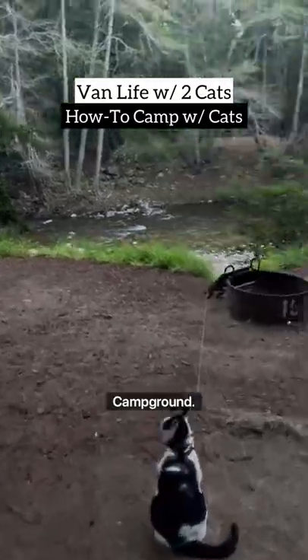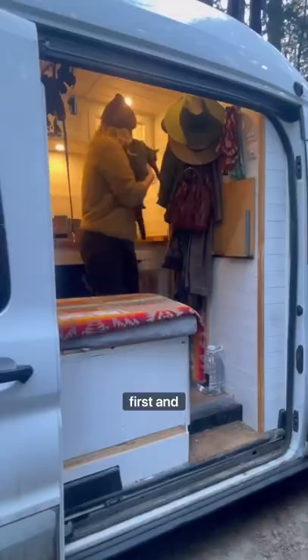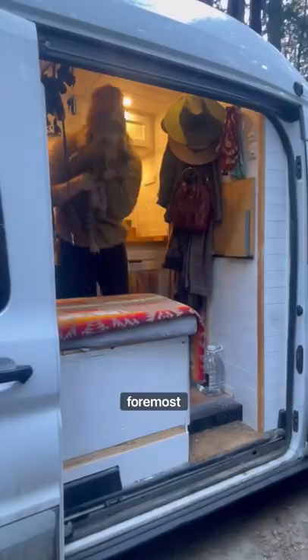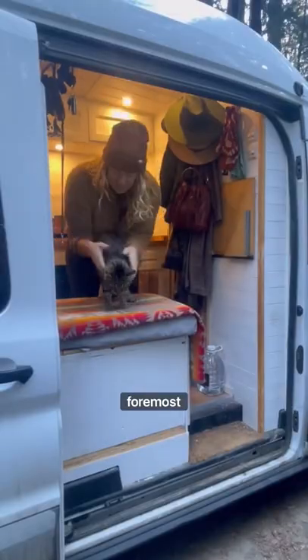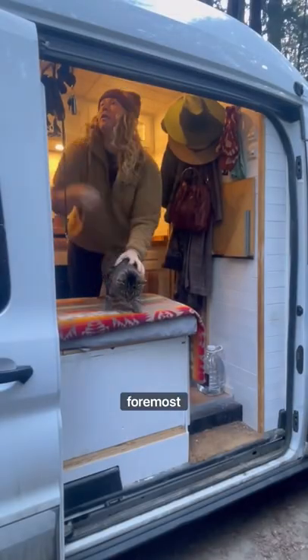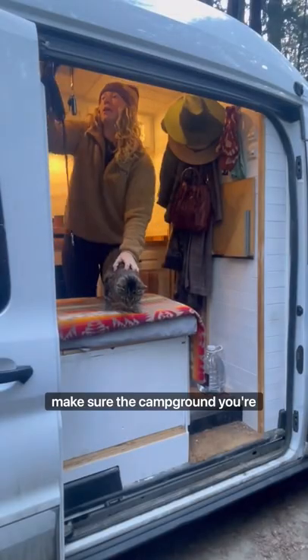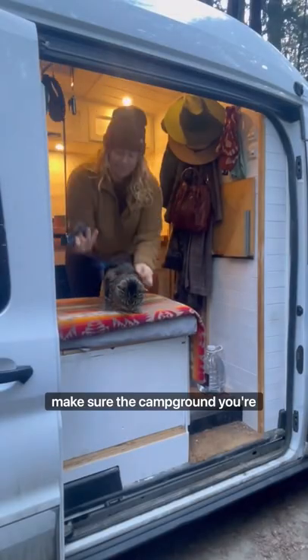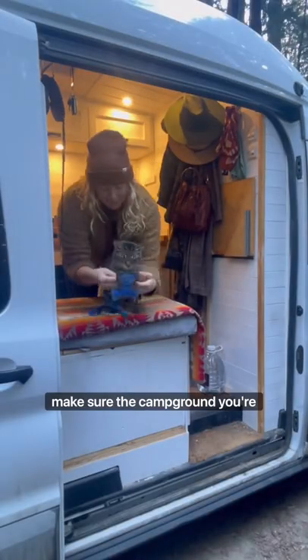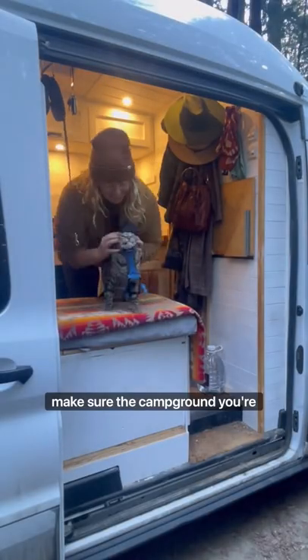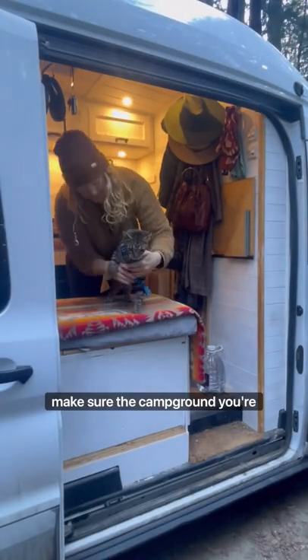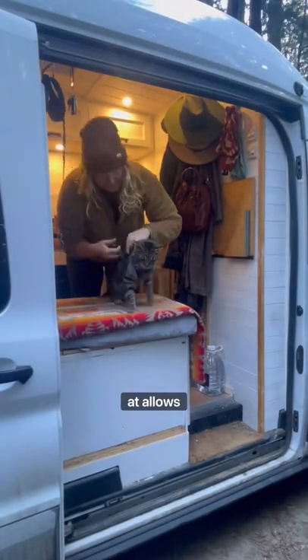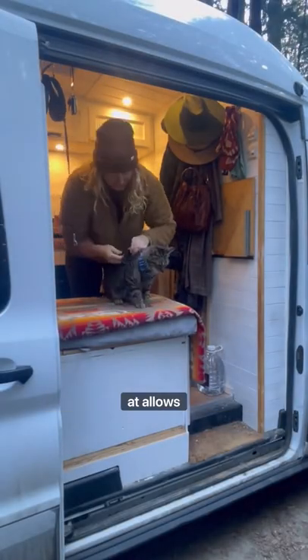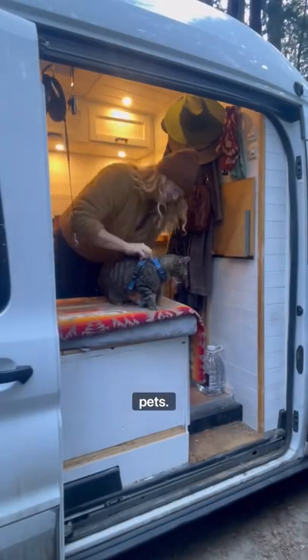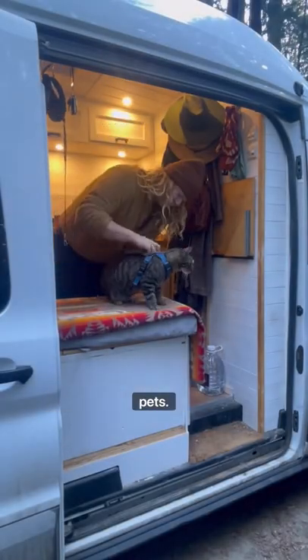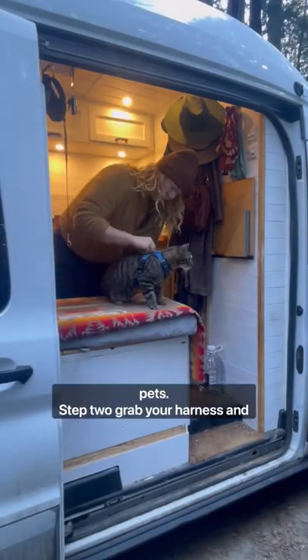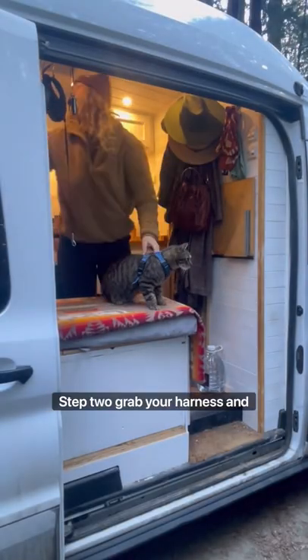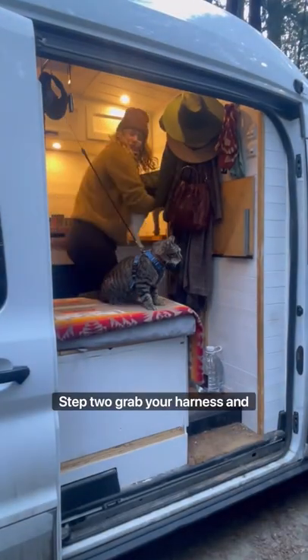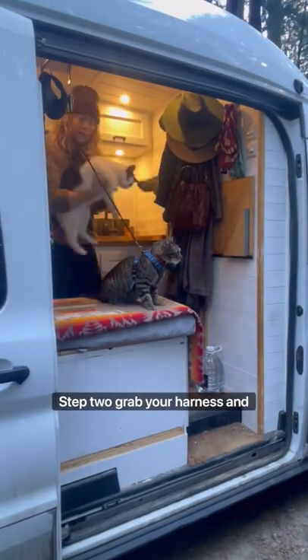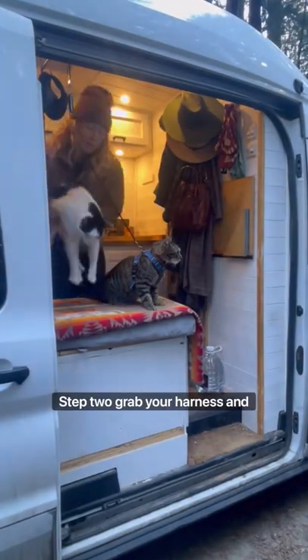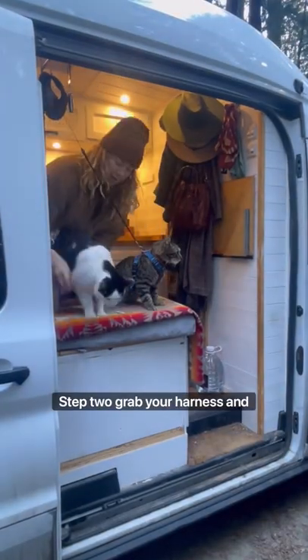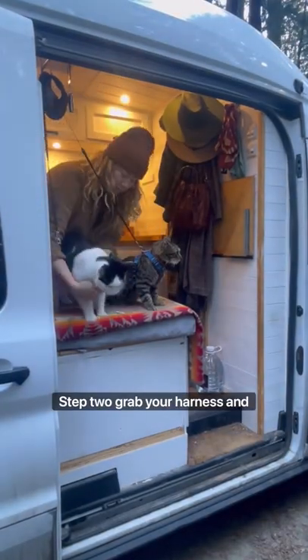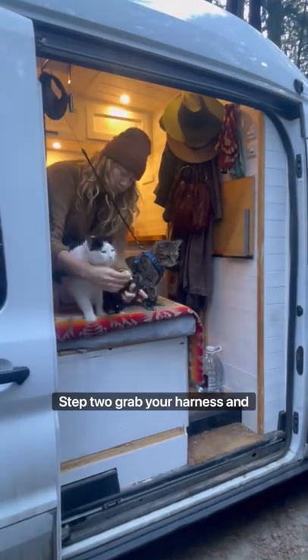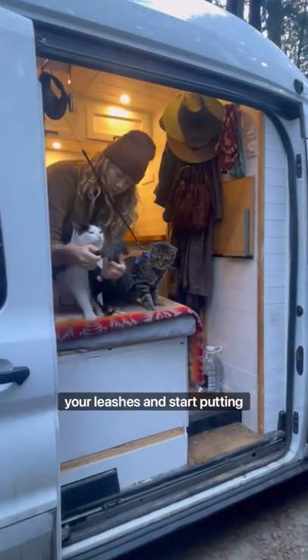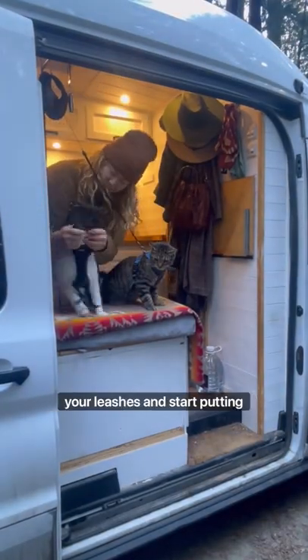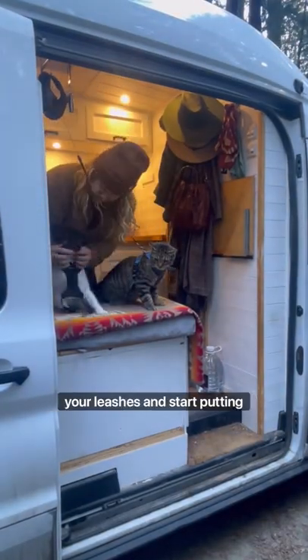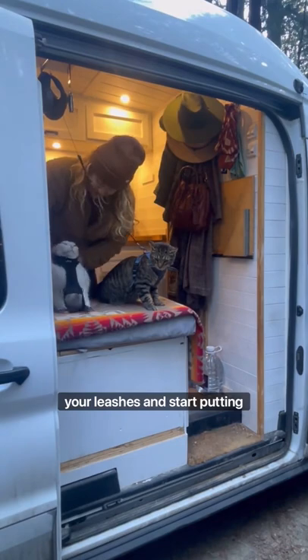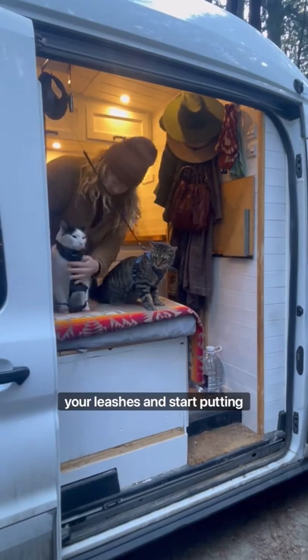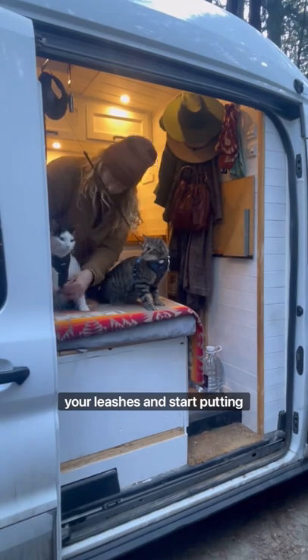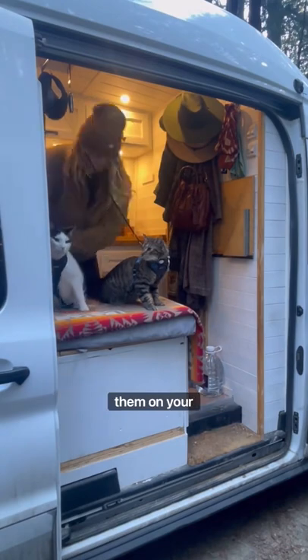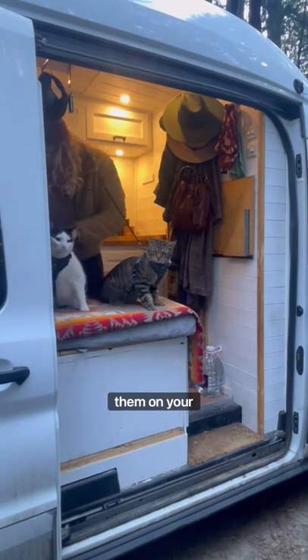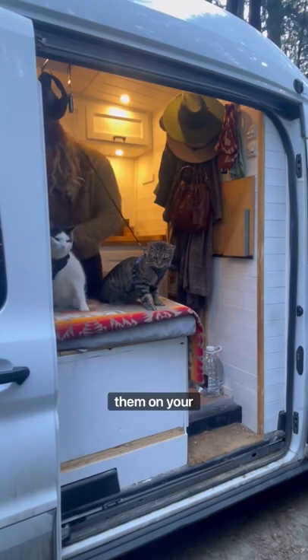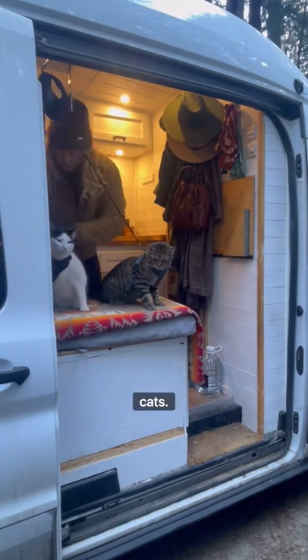First and foremost, make sure the campground you're at allows pets. Step two, grab your harness and your leashes and start putting them on your cats.